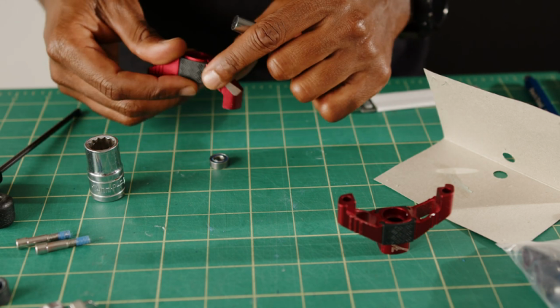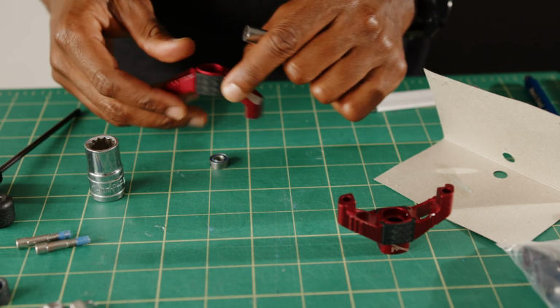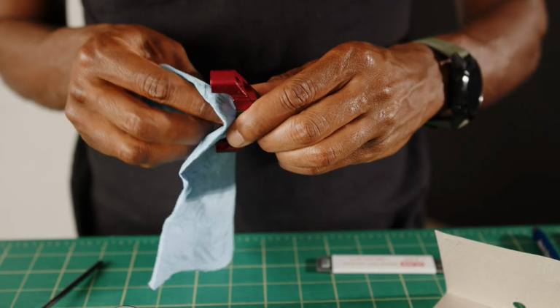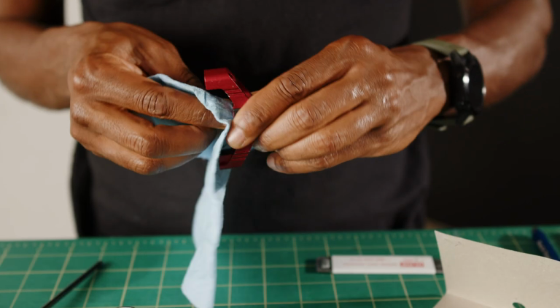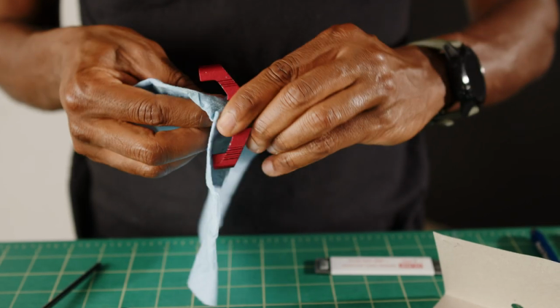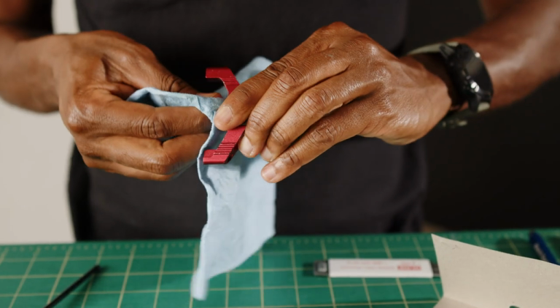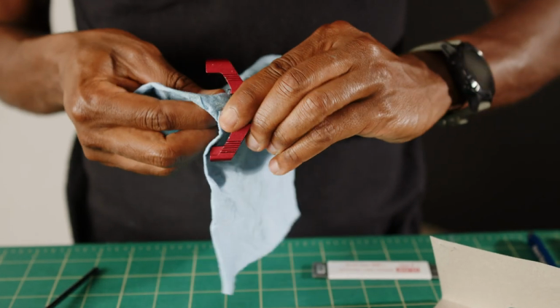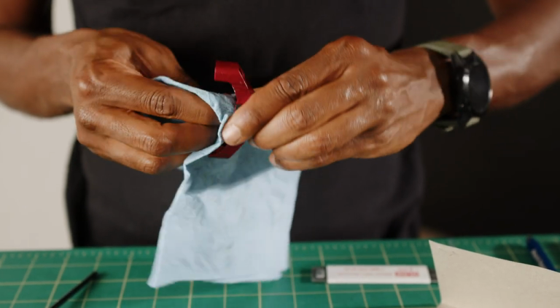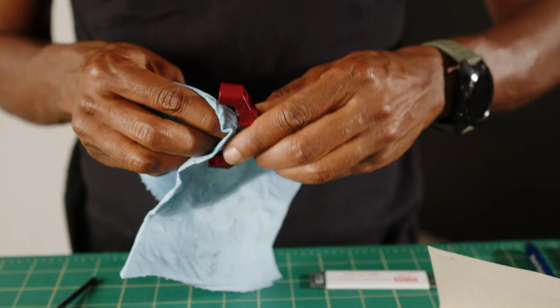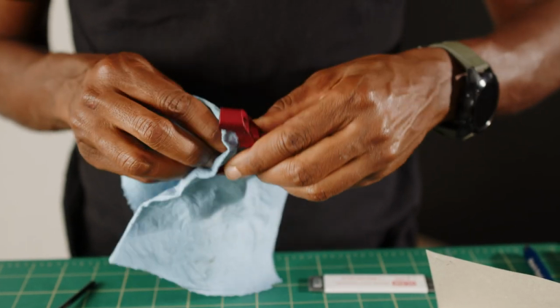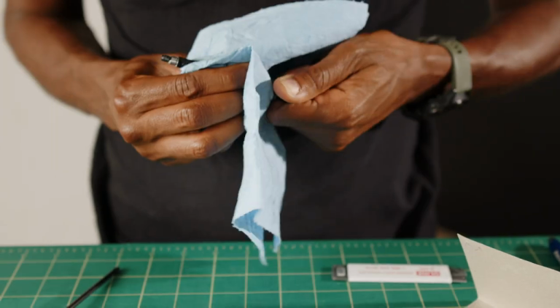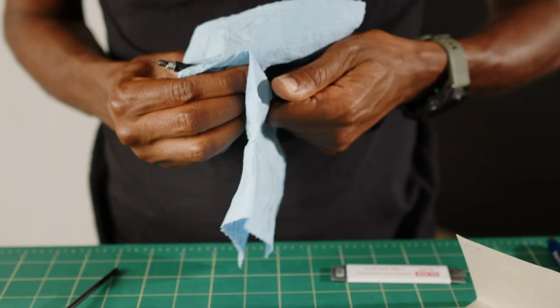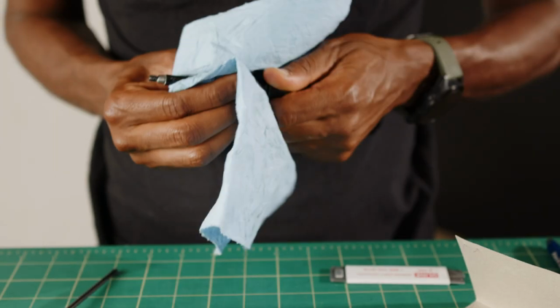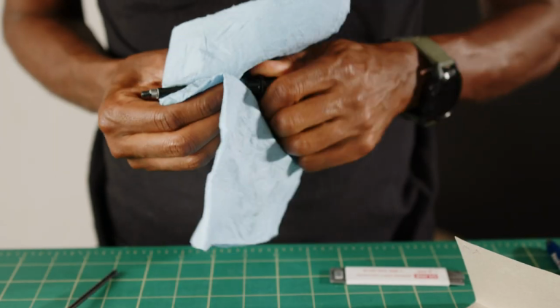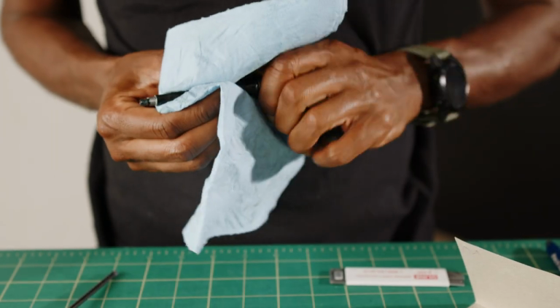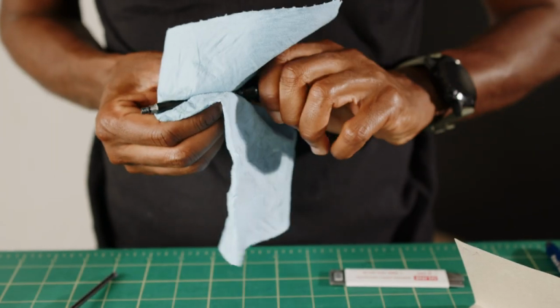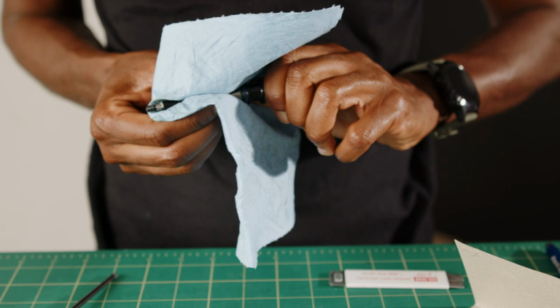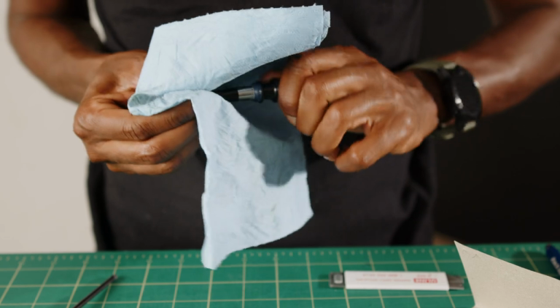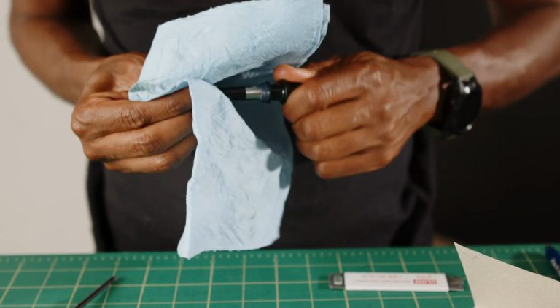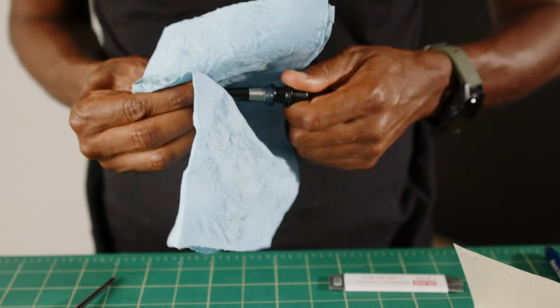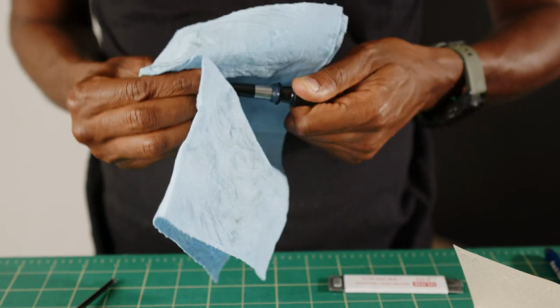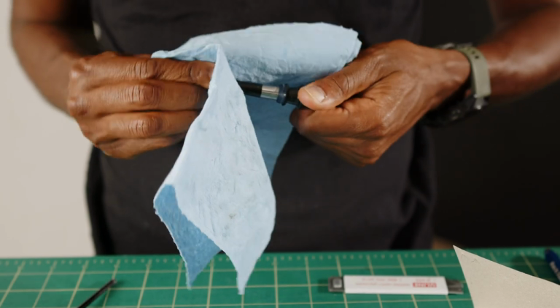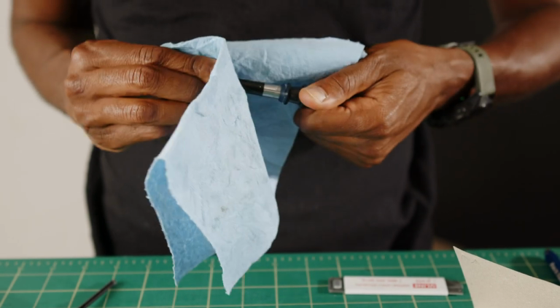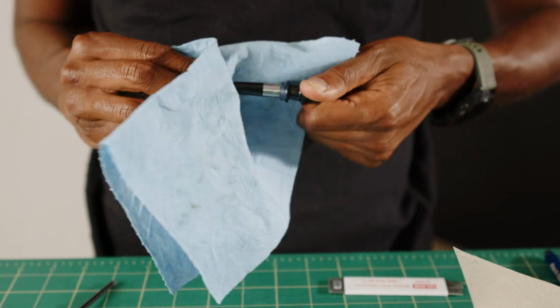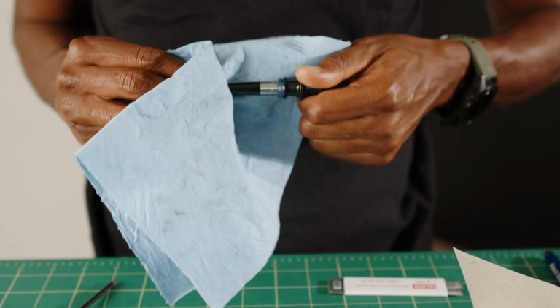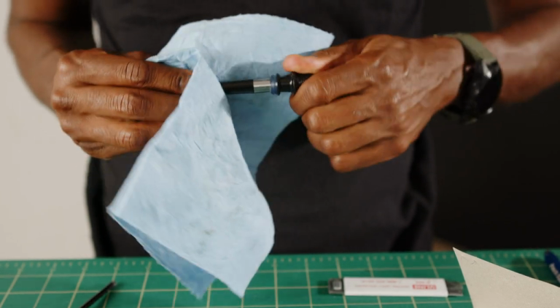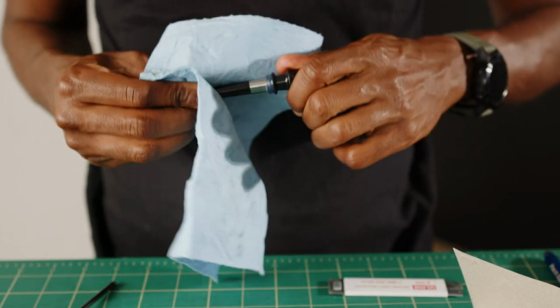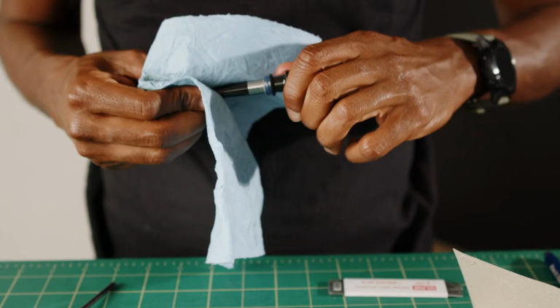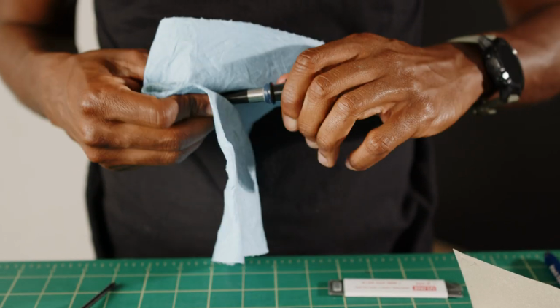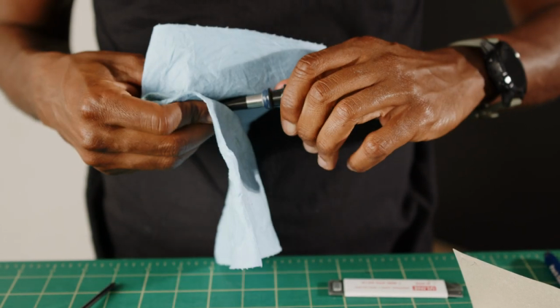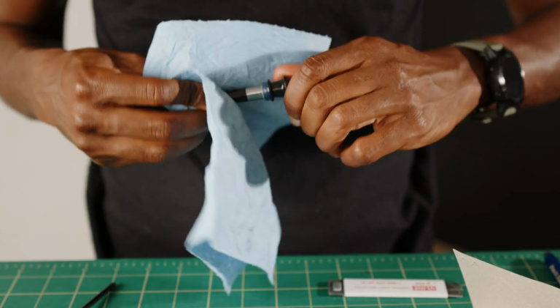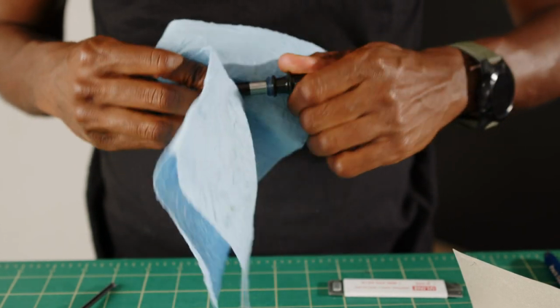Now that the pedal is apart, before reassembling everything, give everything a good clean with a cloth.